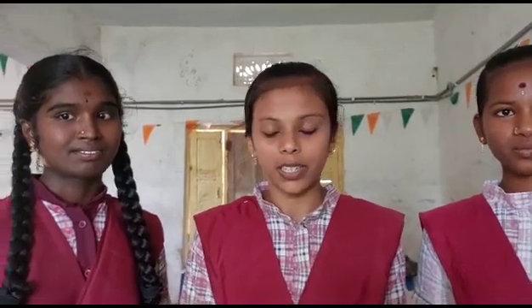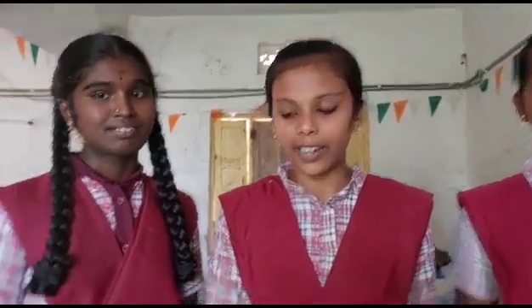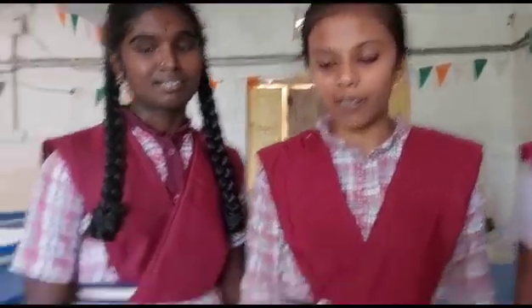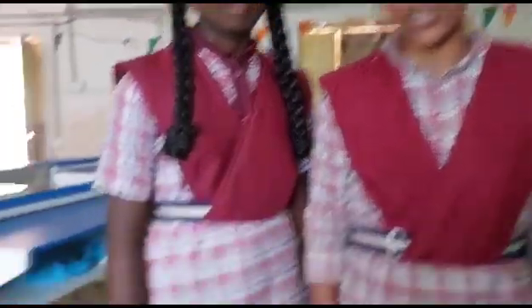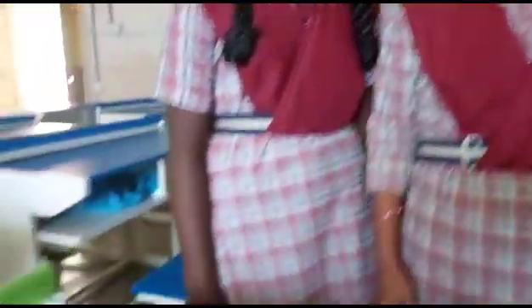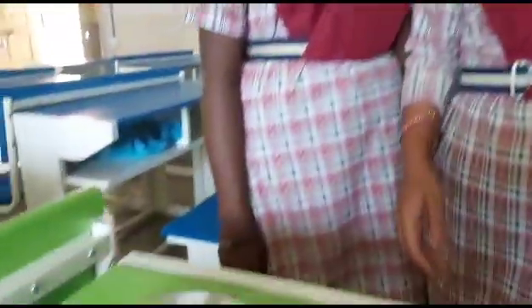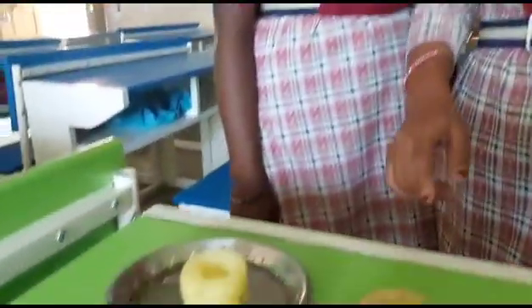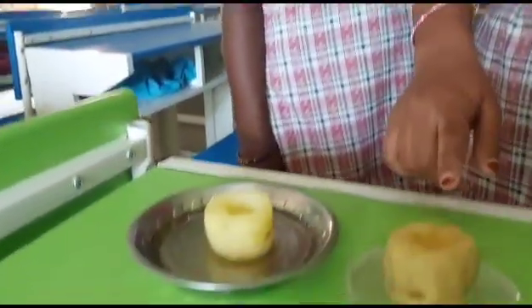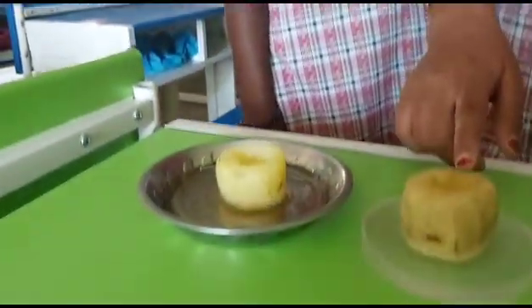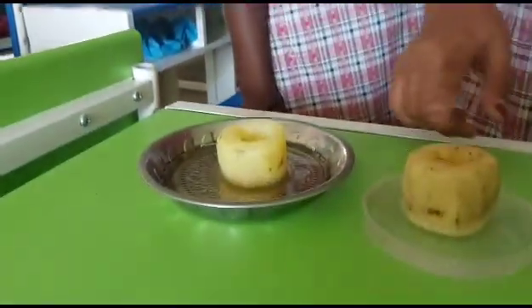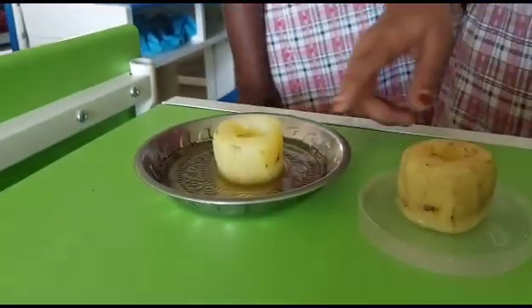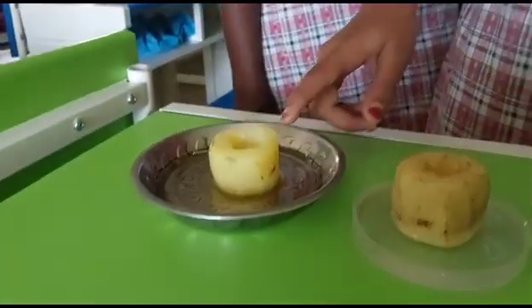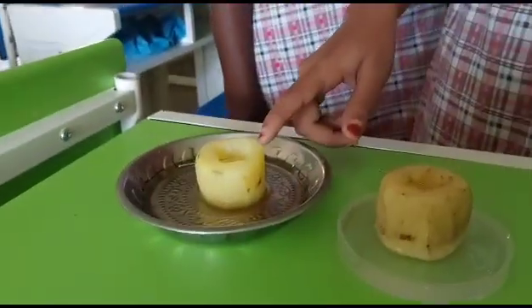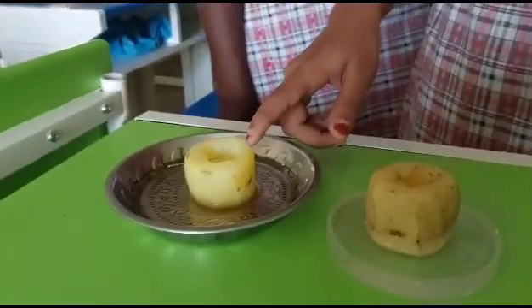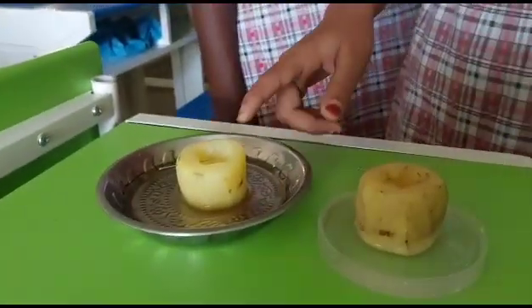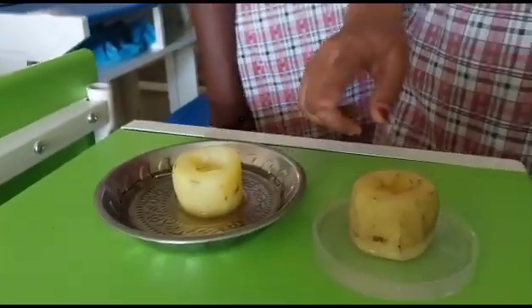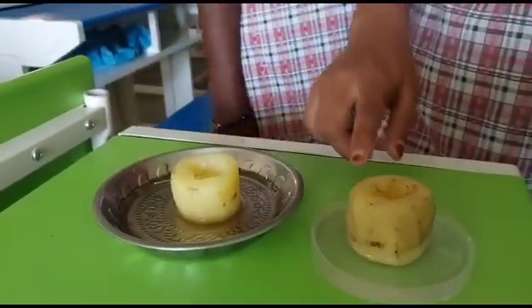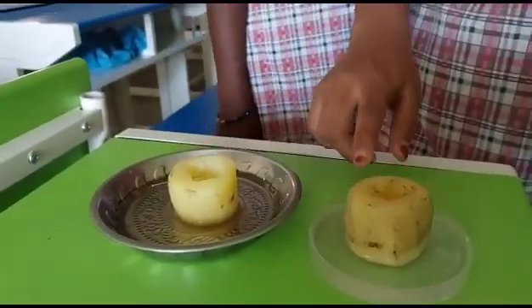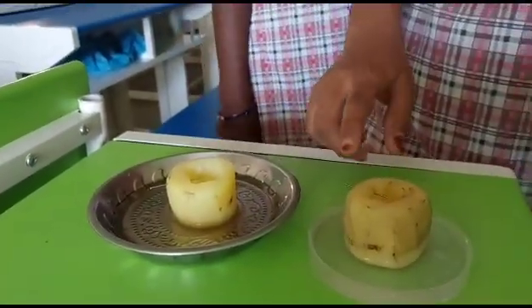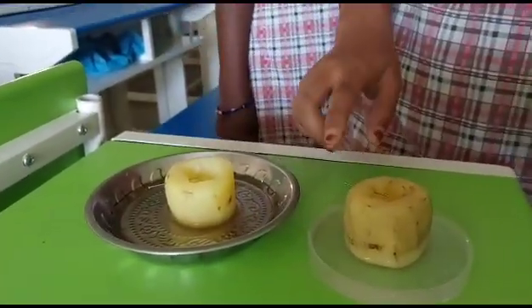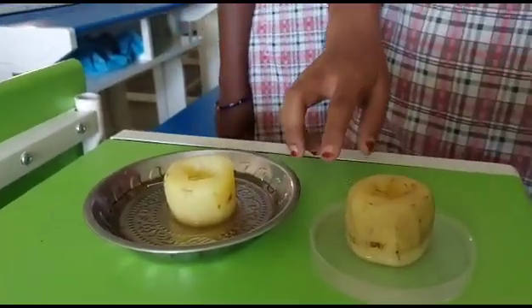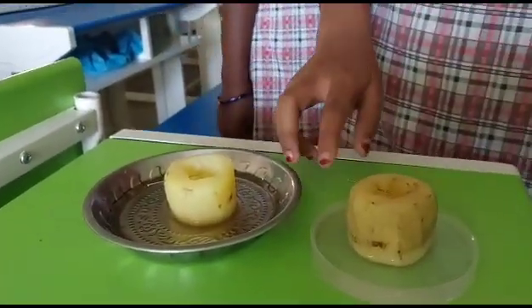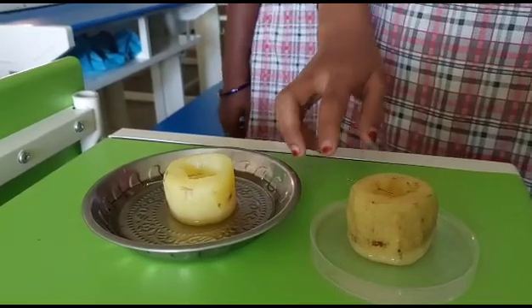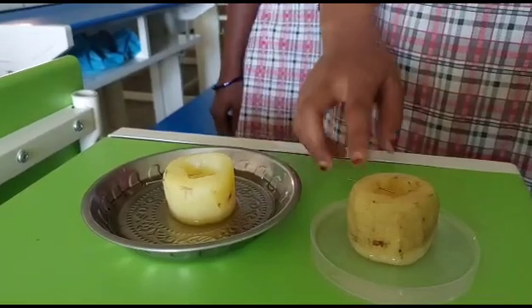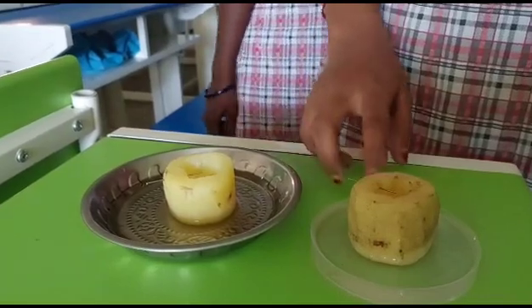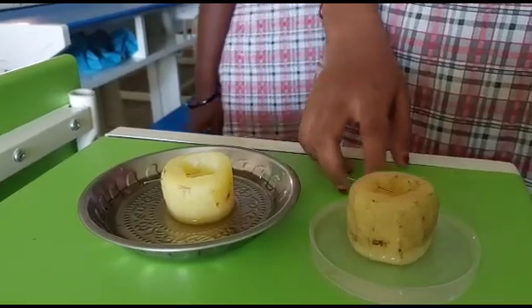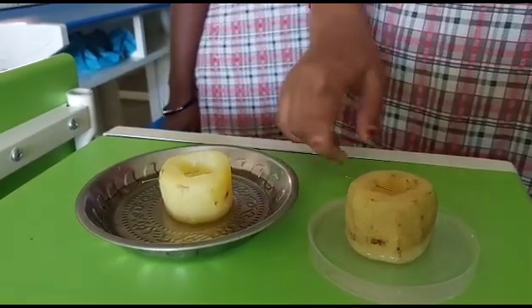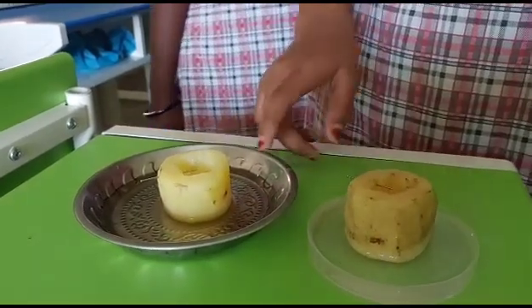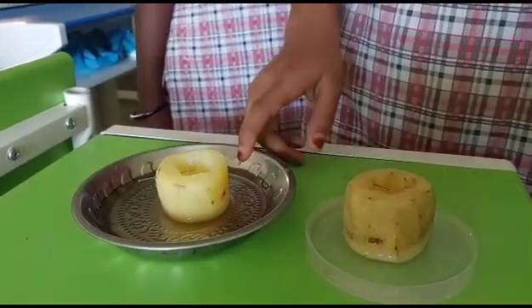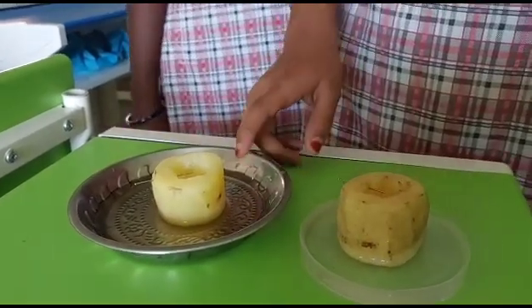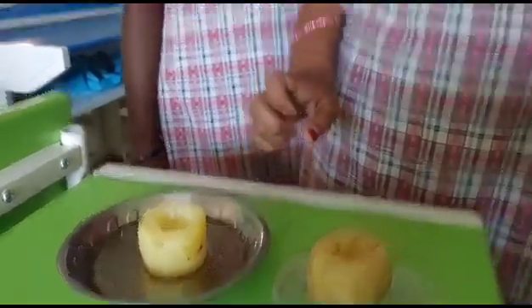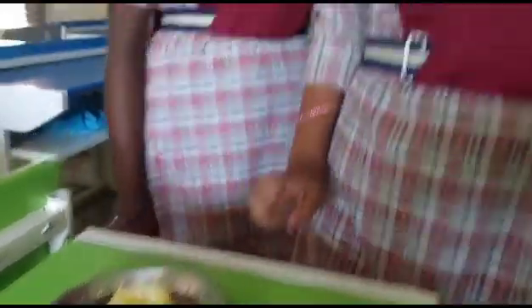Material required: one raw potato, one boiled potato, two pins, two plates, sugar water, fresh water, etc.